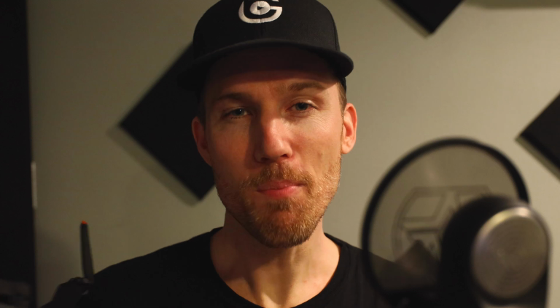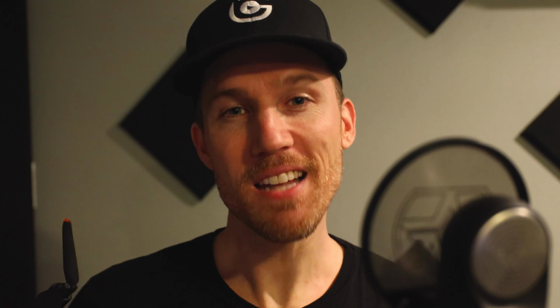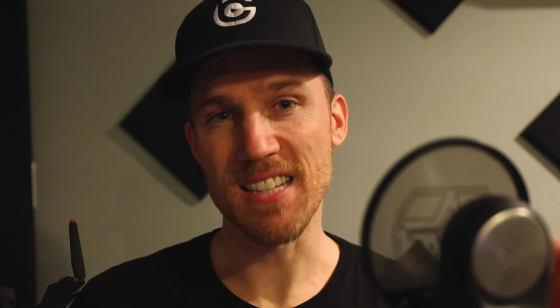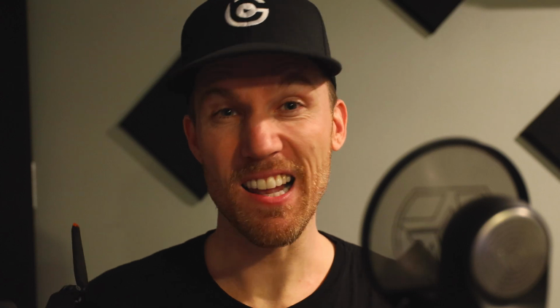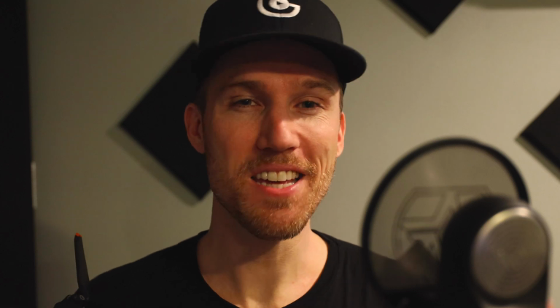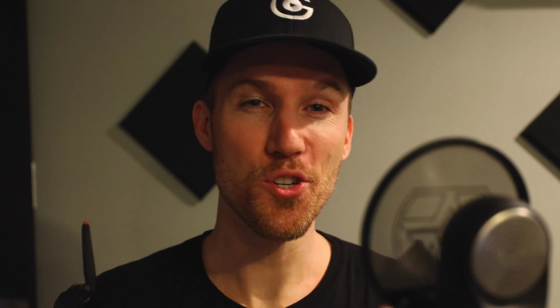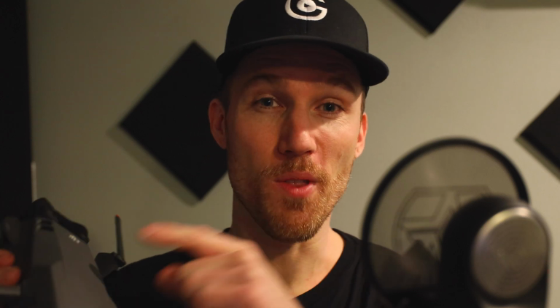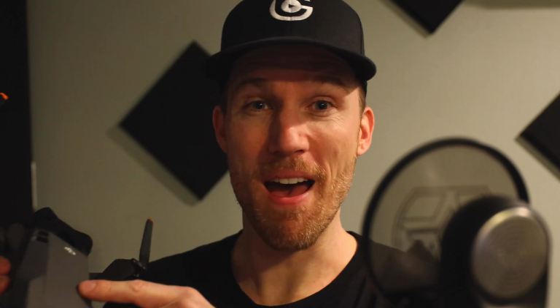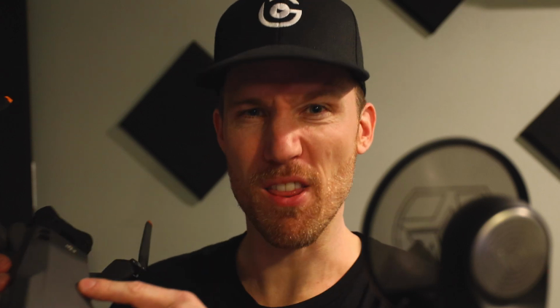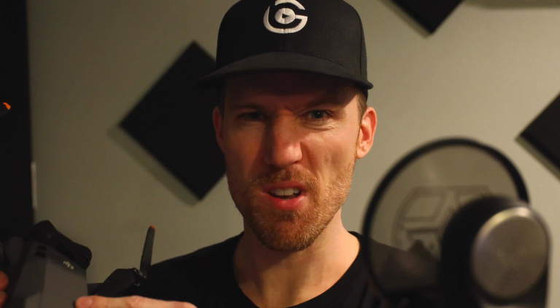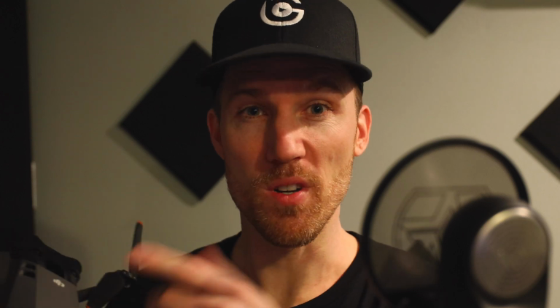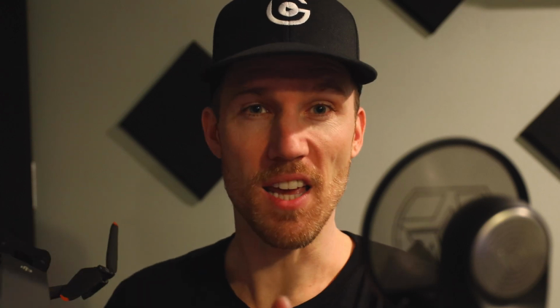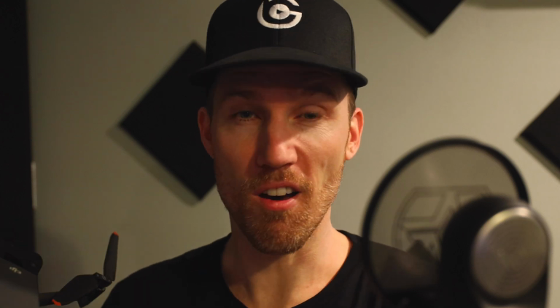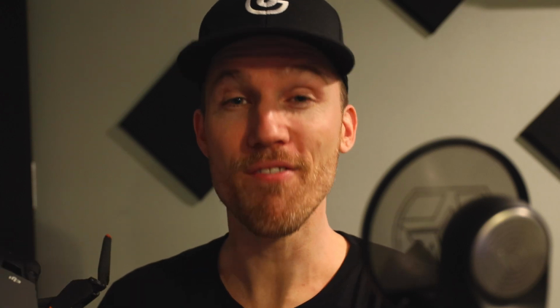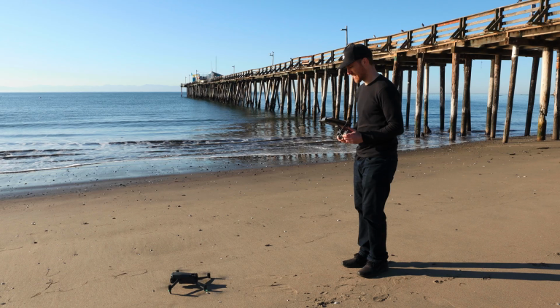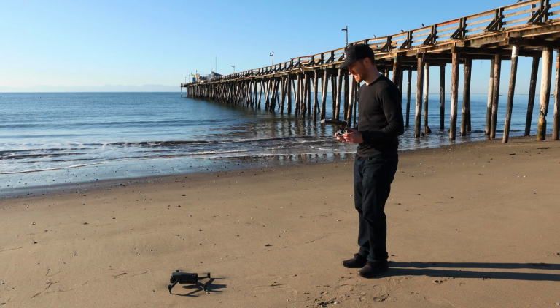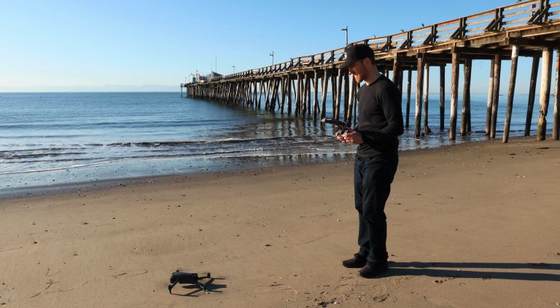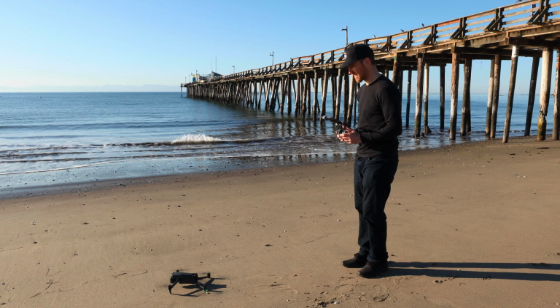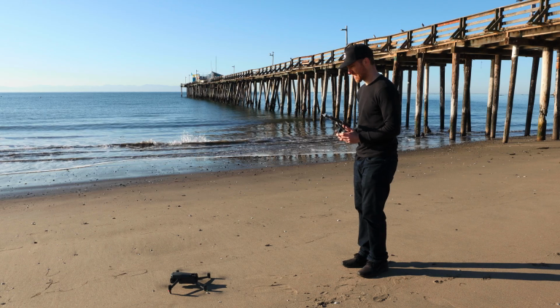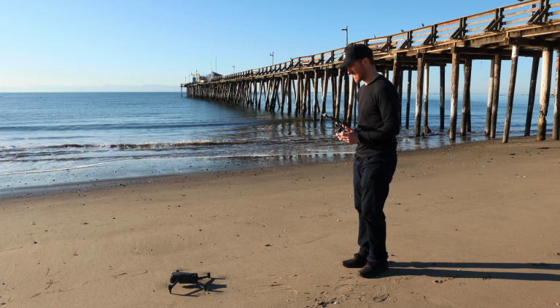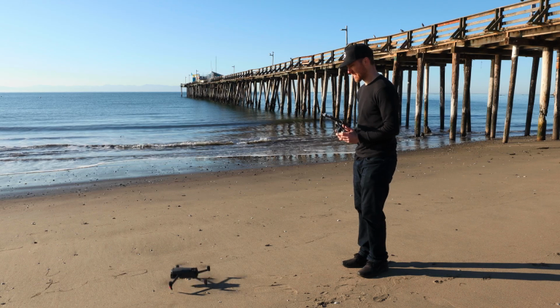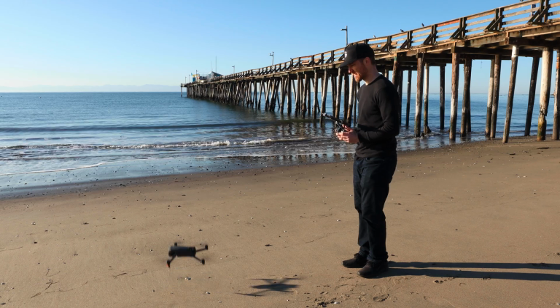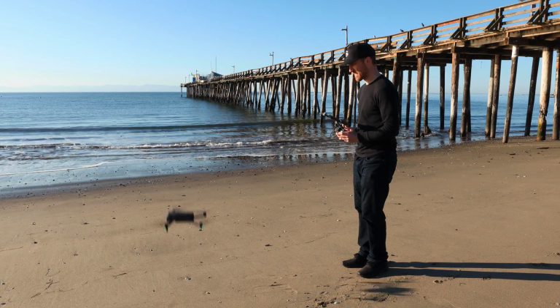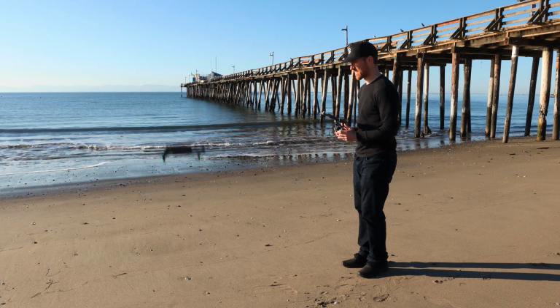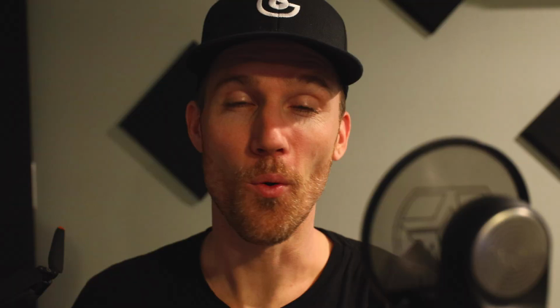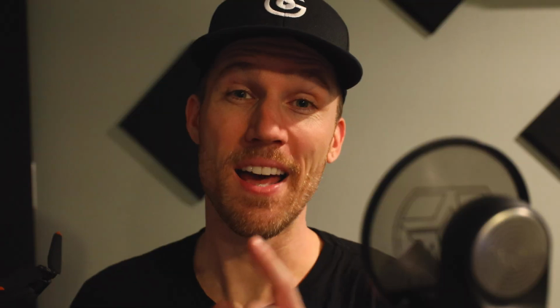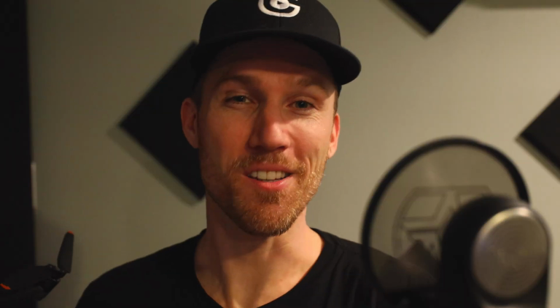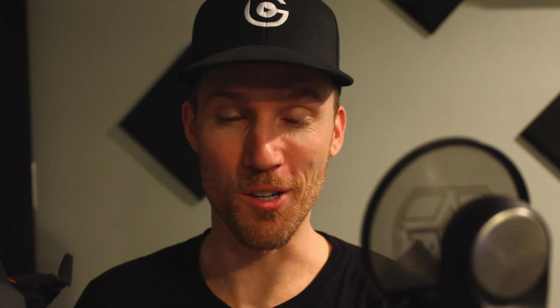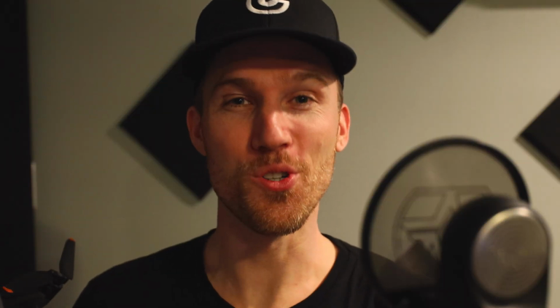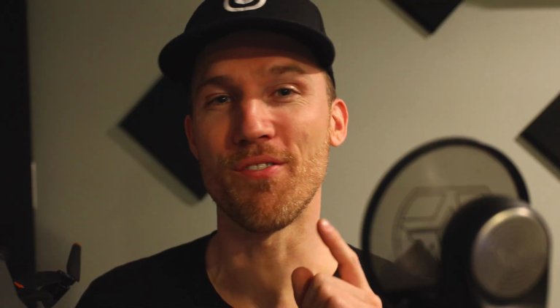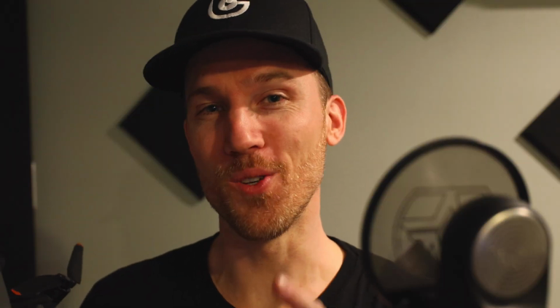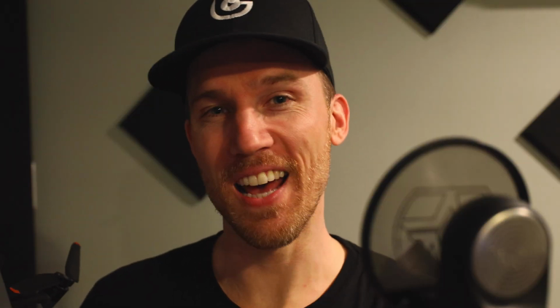GPS and satellite issues with the Mavic 3 when you're taking off? Takes too long to launch your drone and get it in the air? Well, I've got the solution for you today.